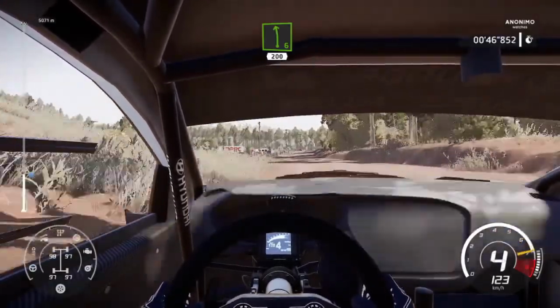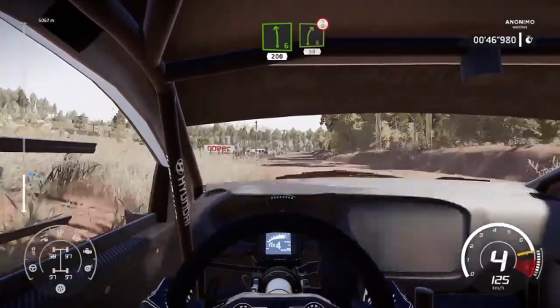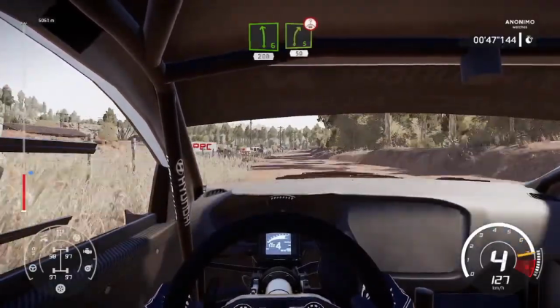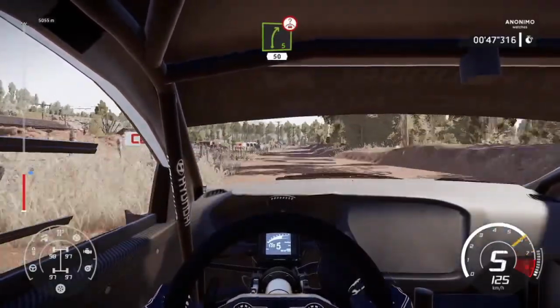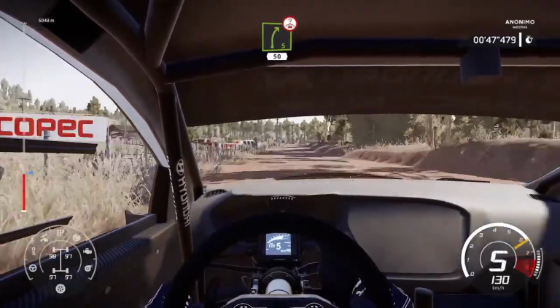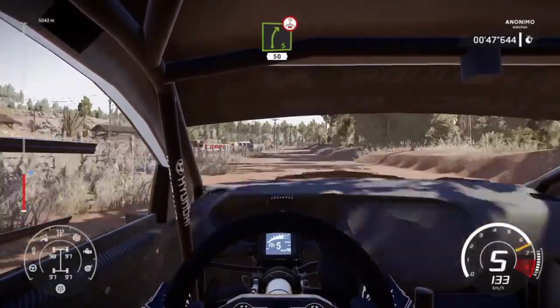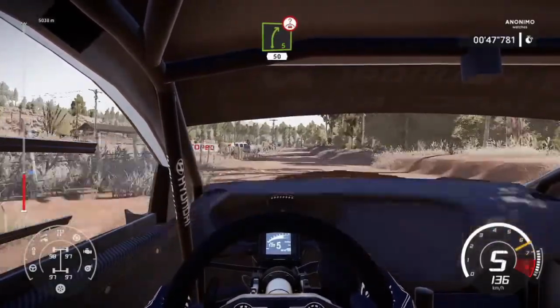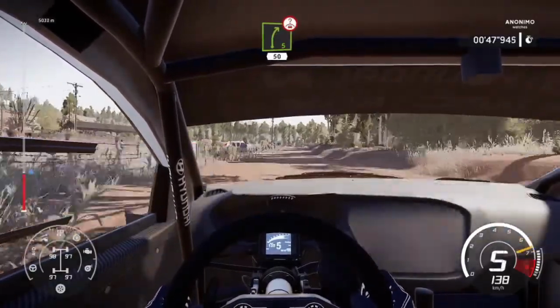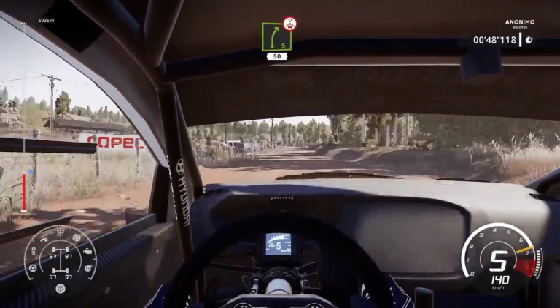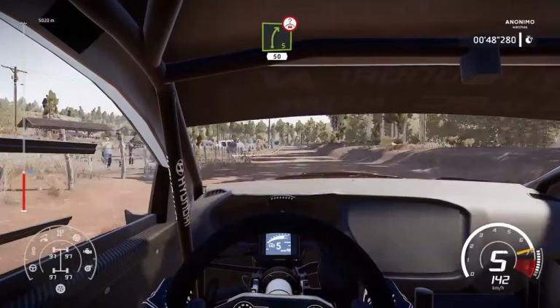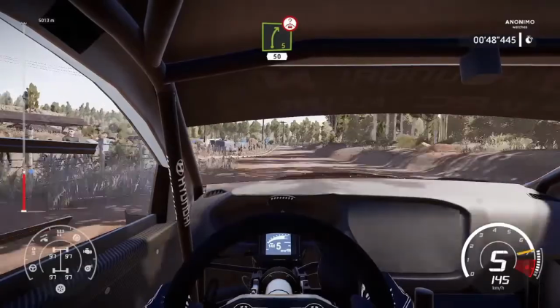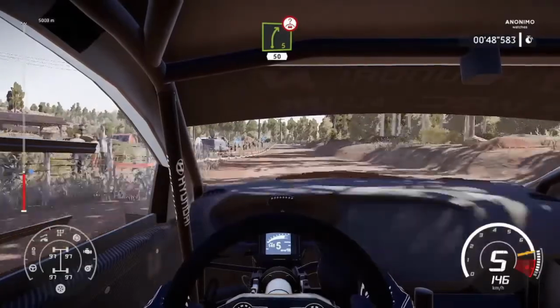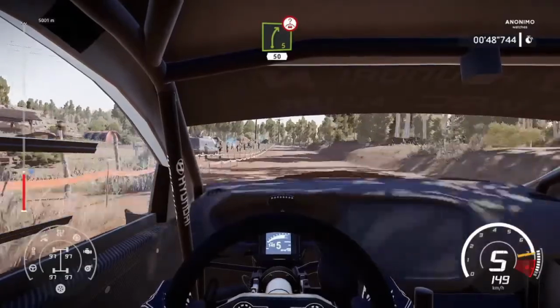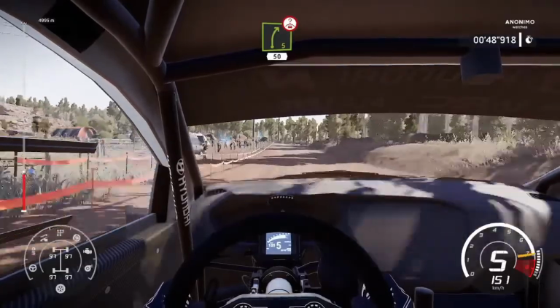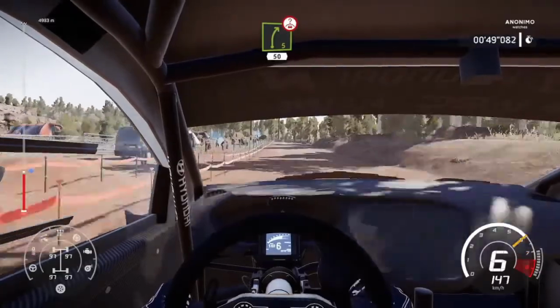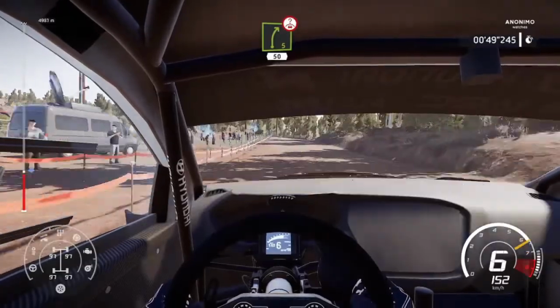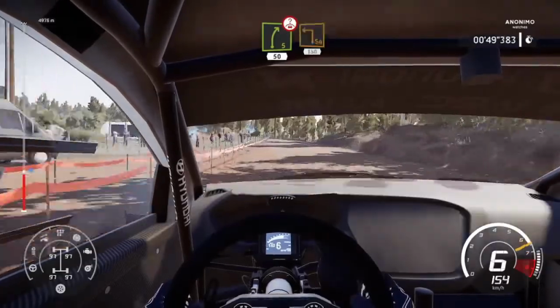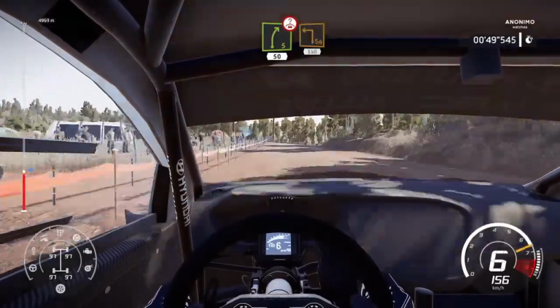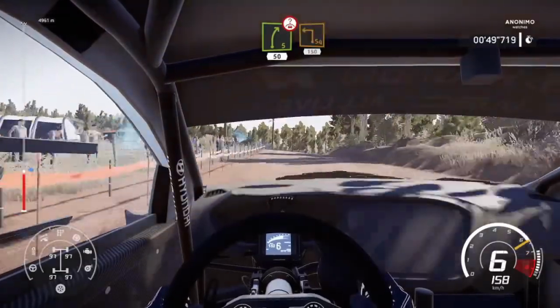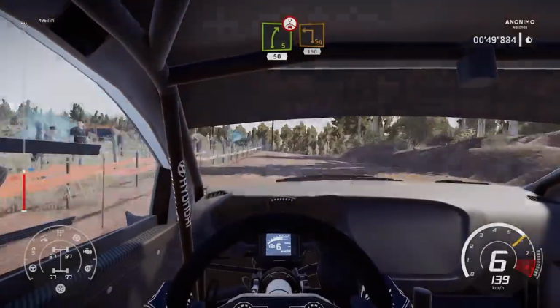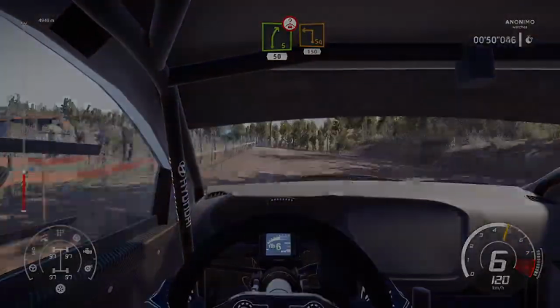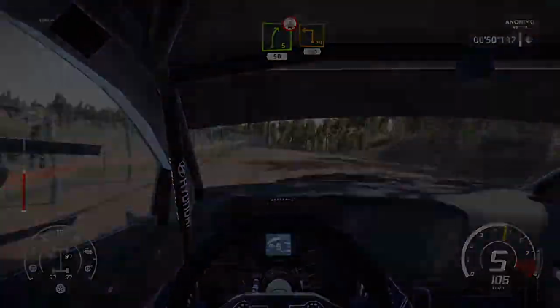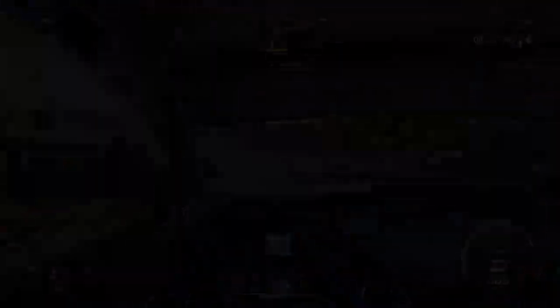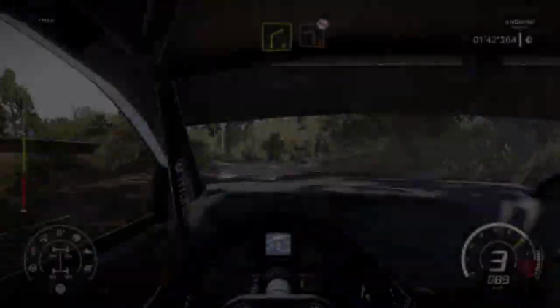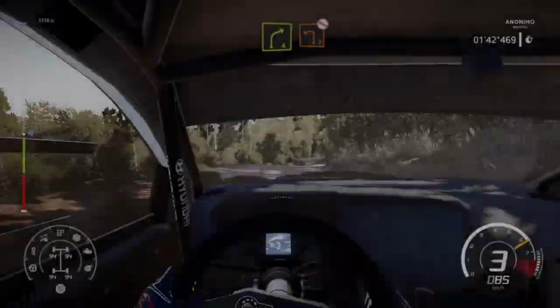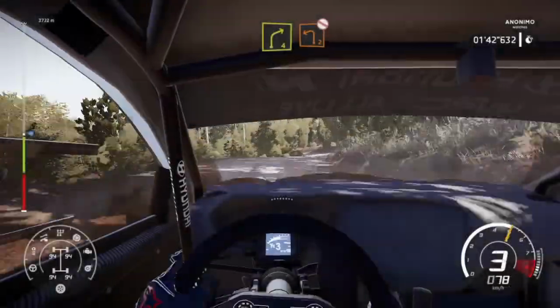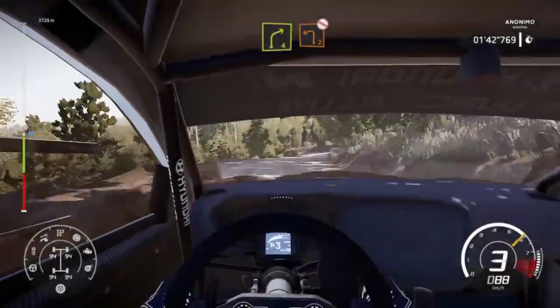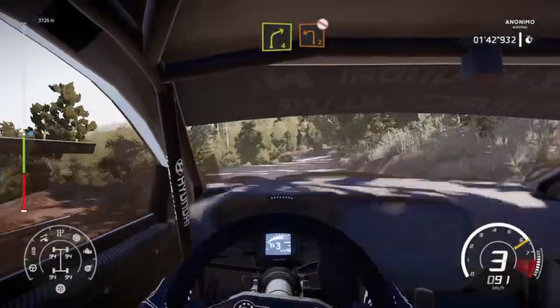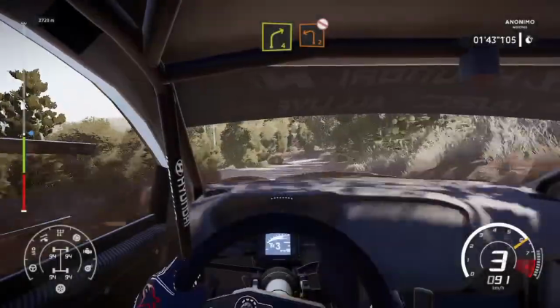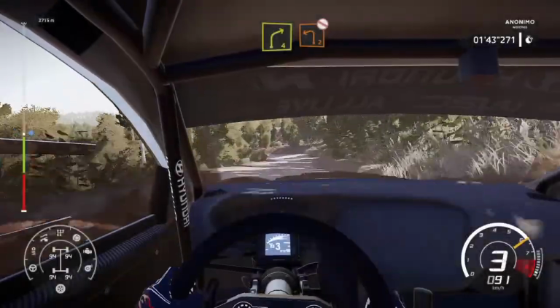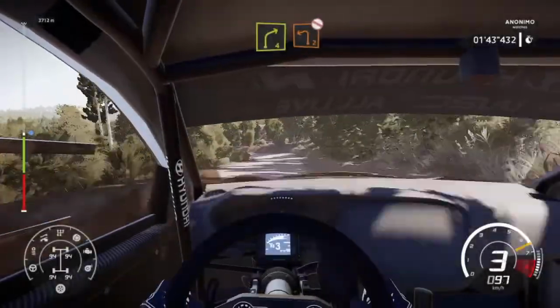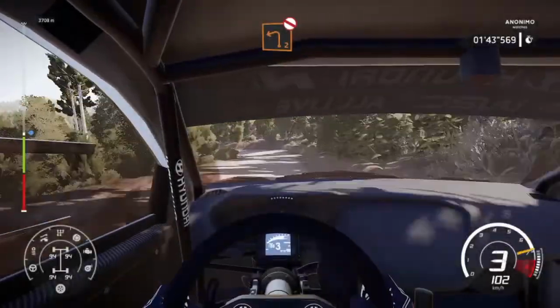Right-five, short, crest, fifteen. Break for square-left, two-medium, open, don't gun.